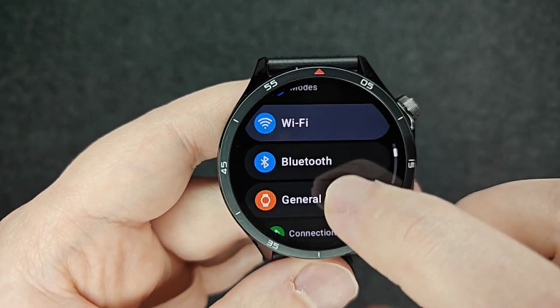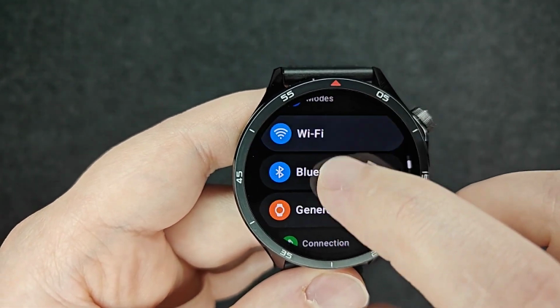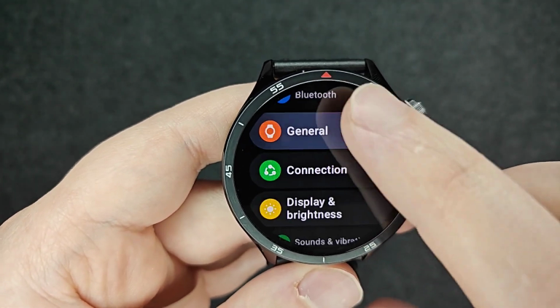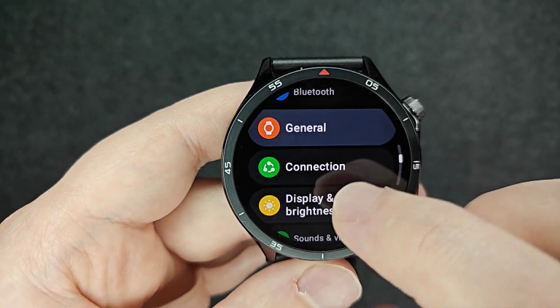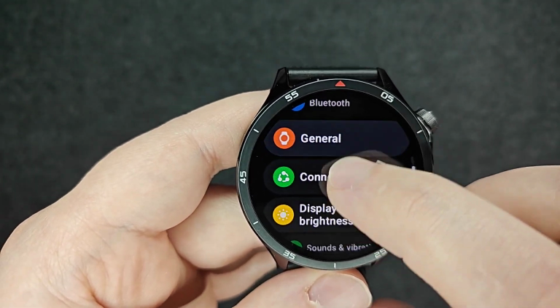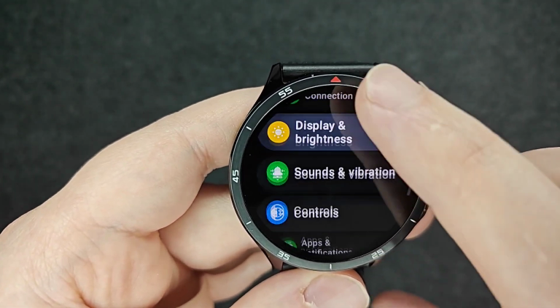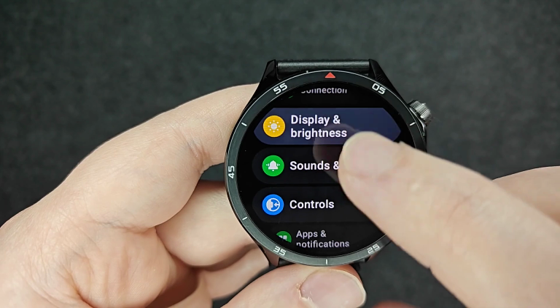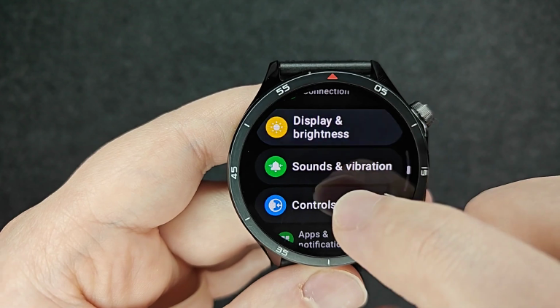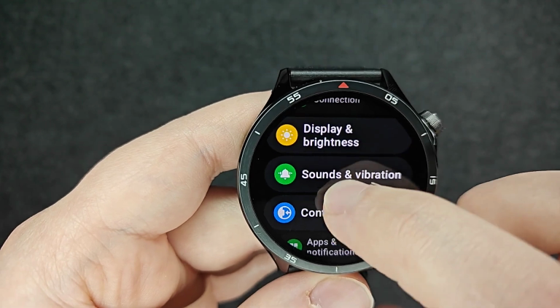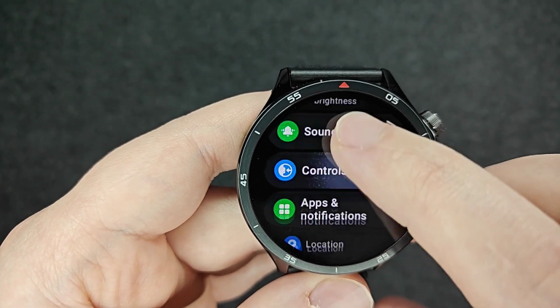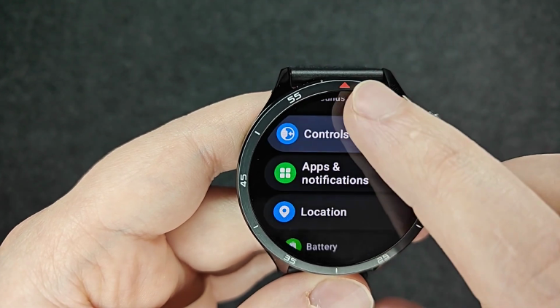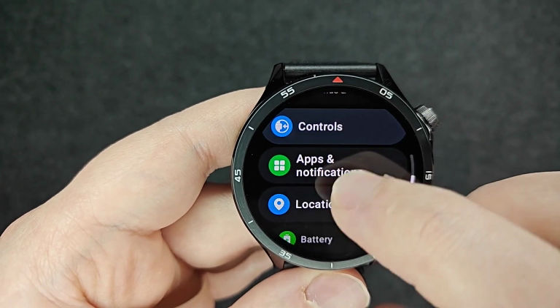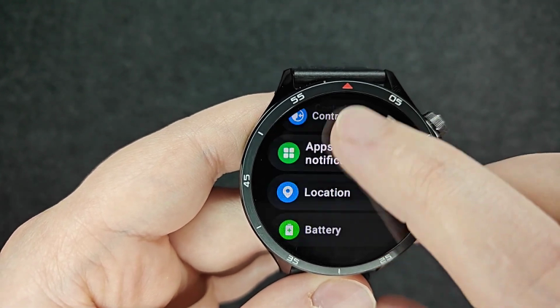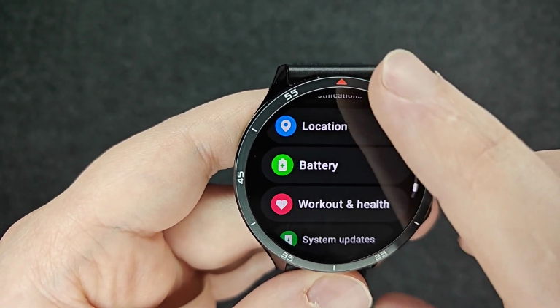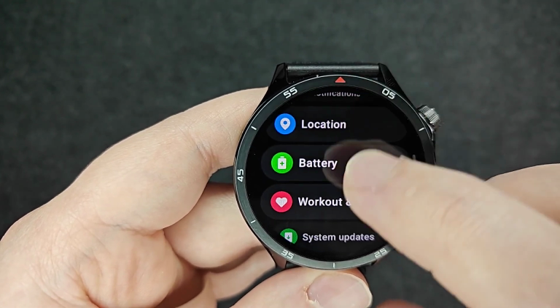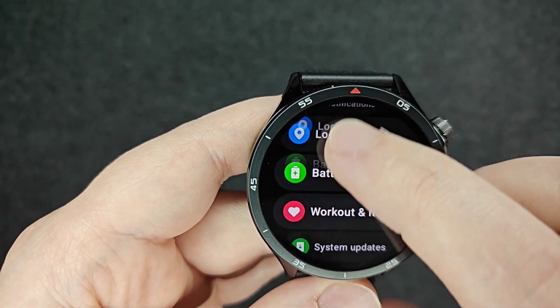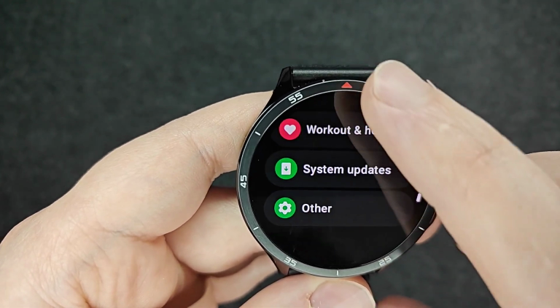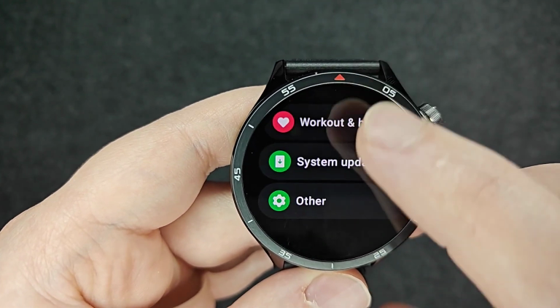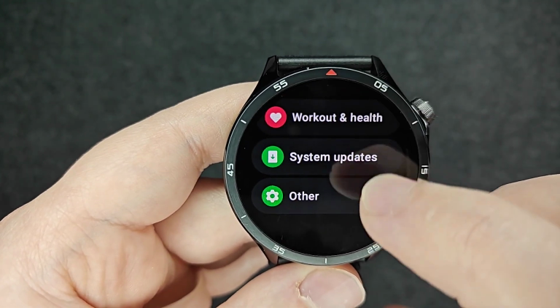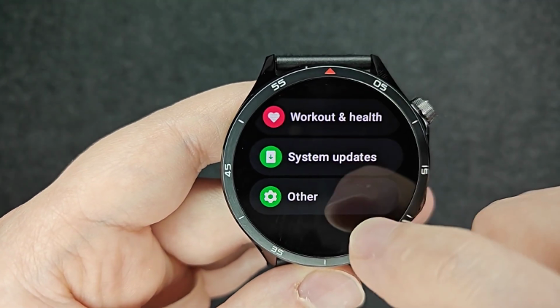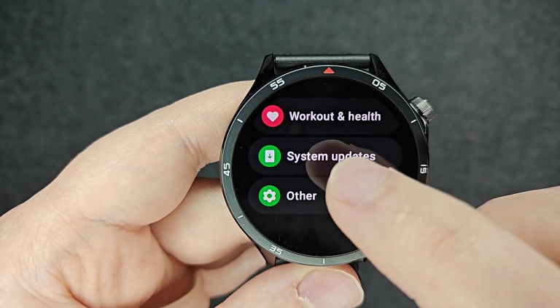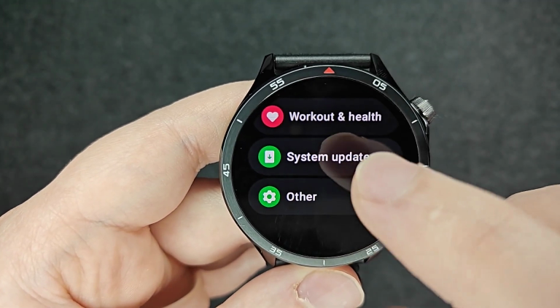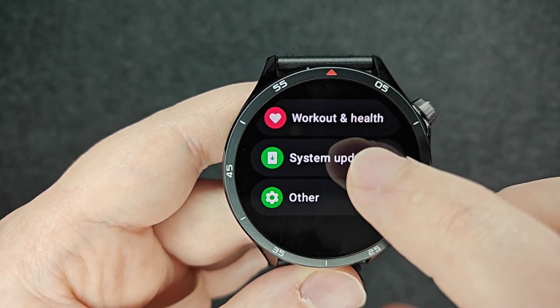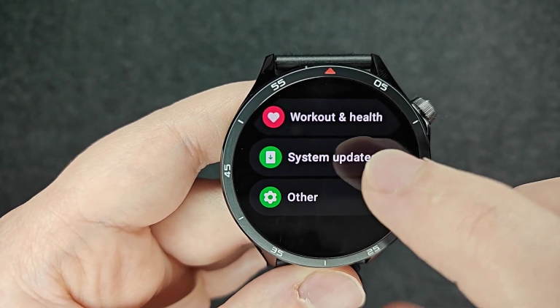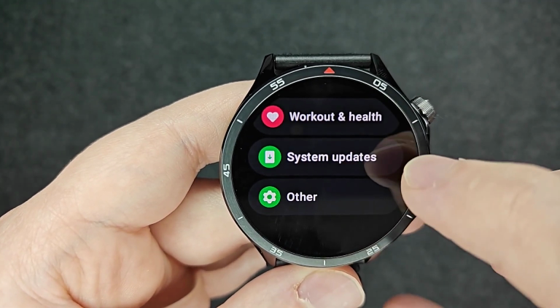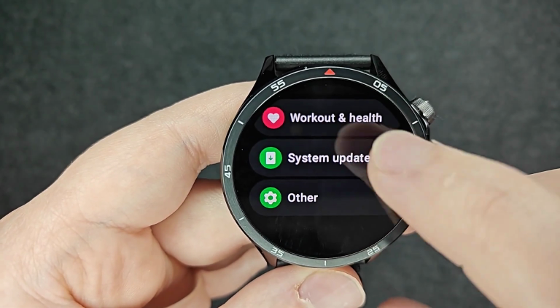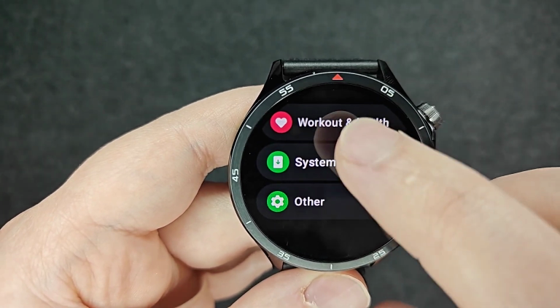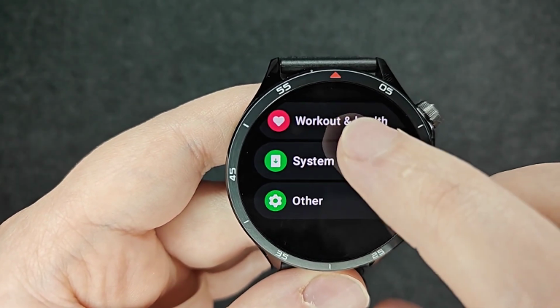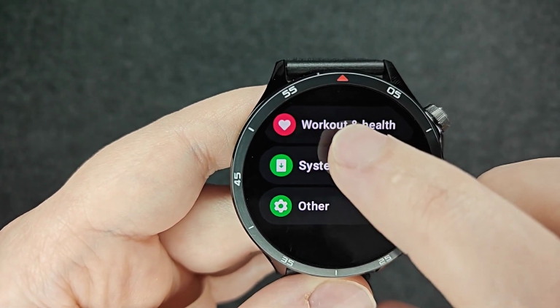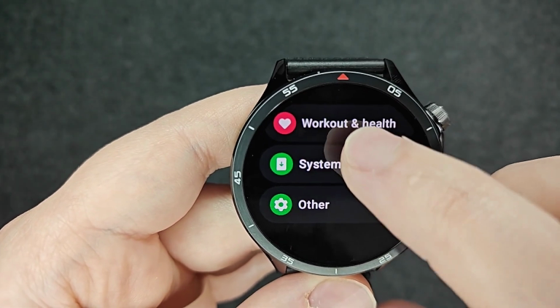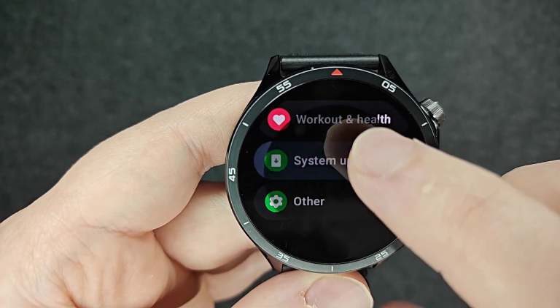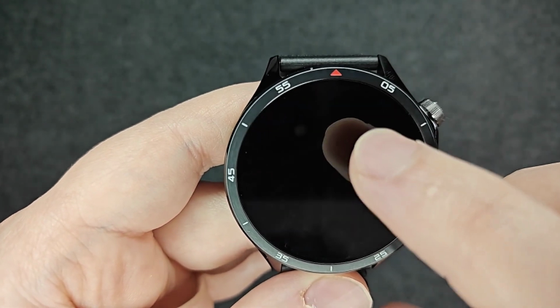And then from here, what we want to do is go down until we find where it says system updates. We're going to click on that.